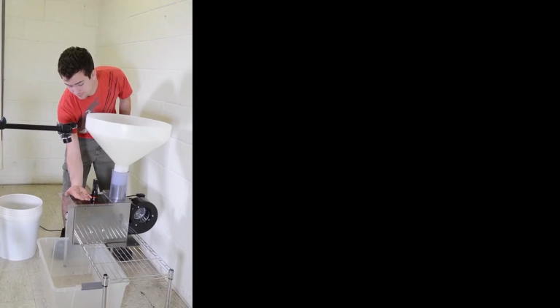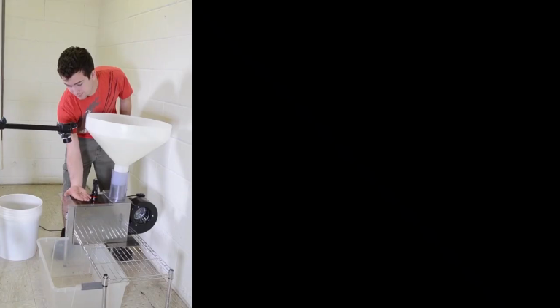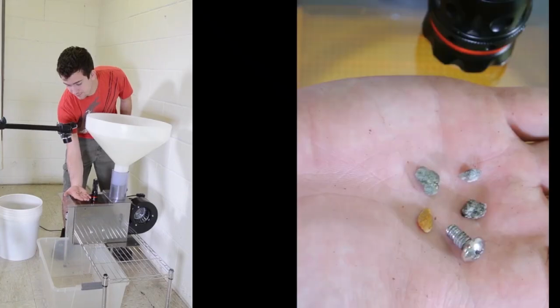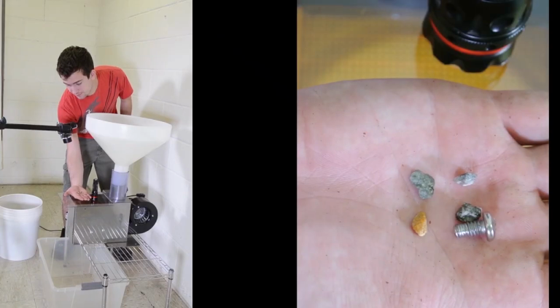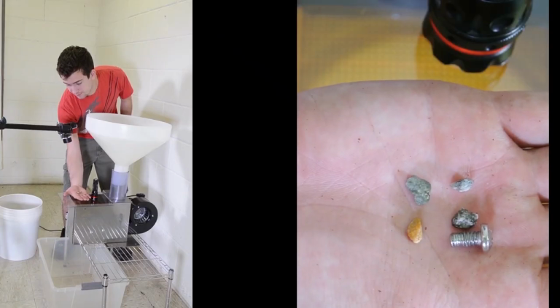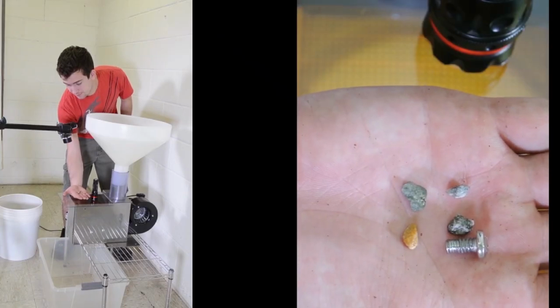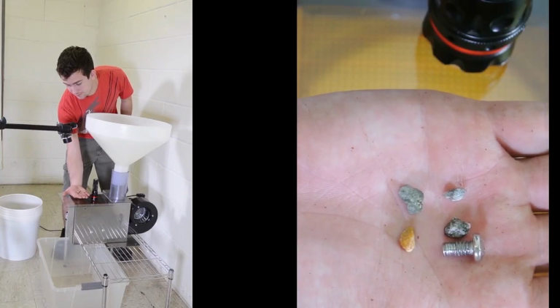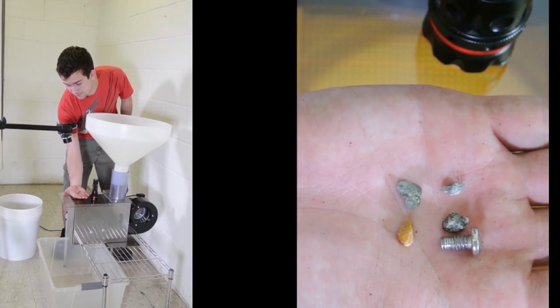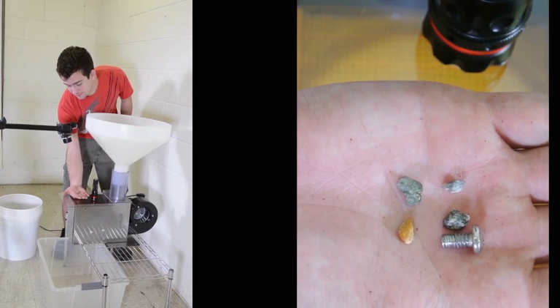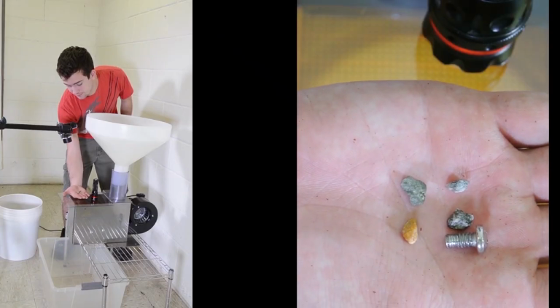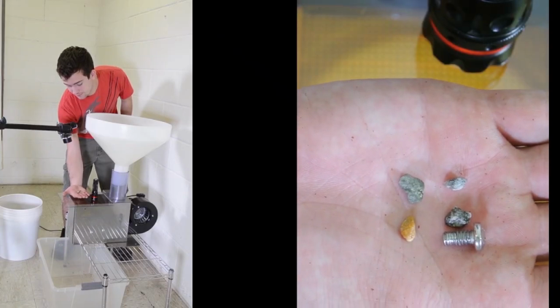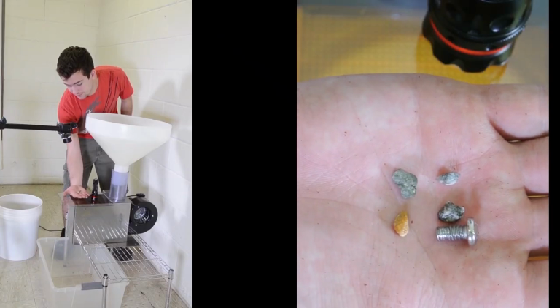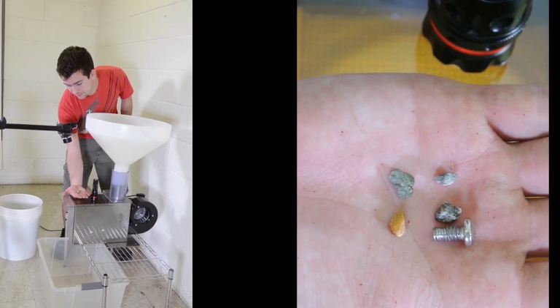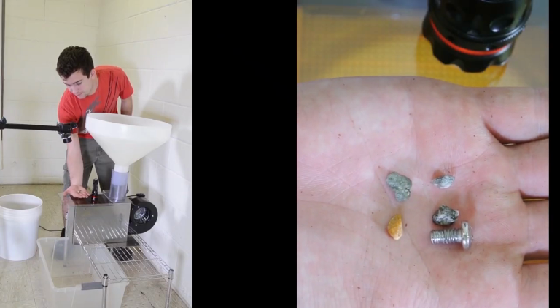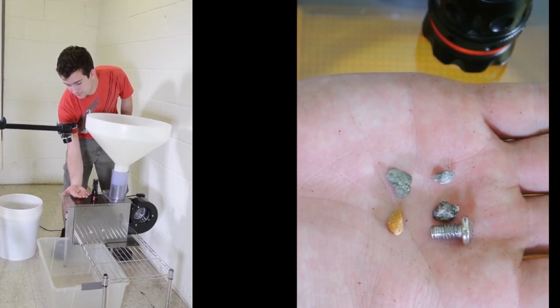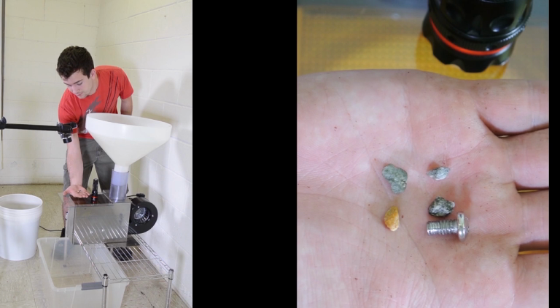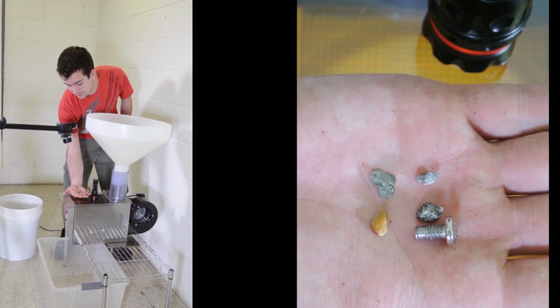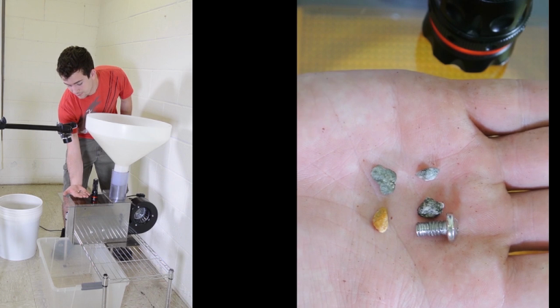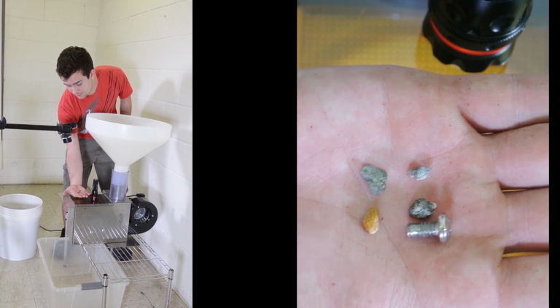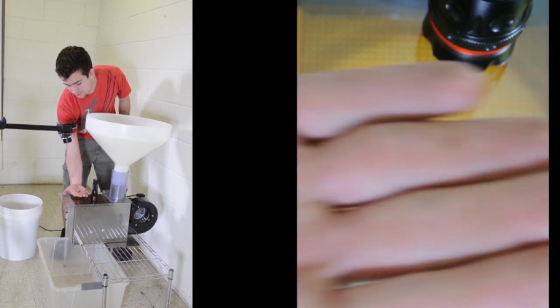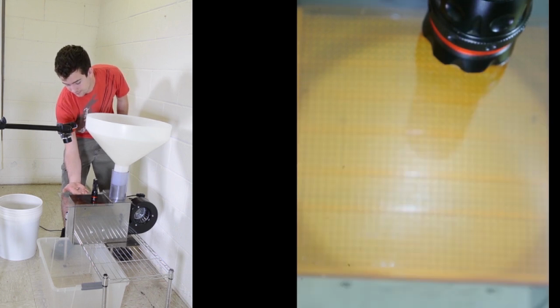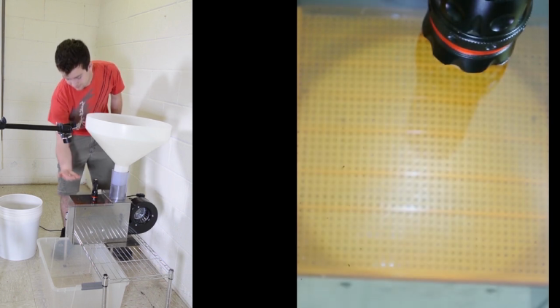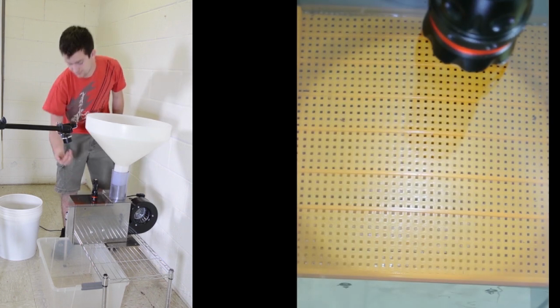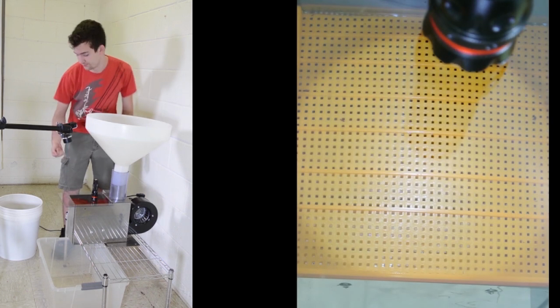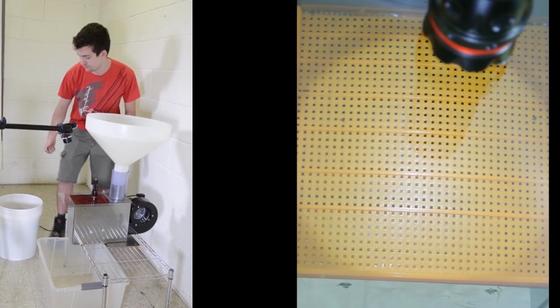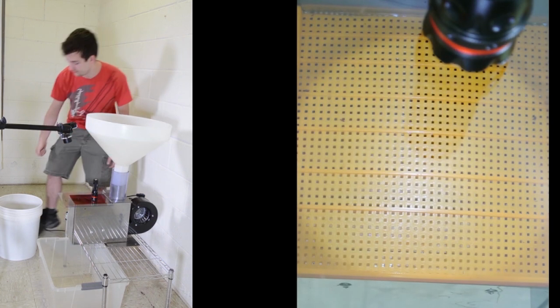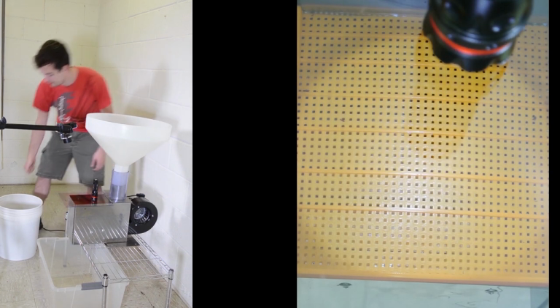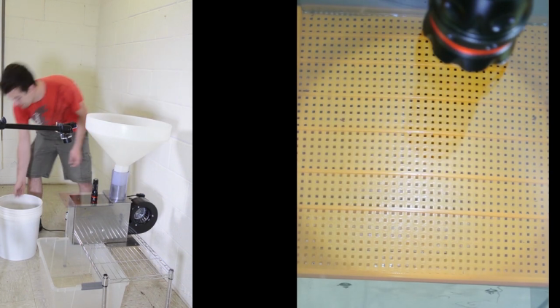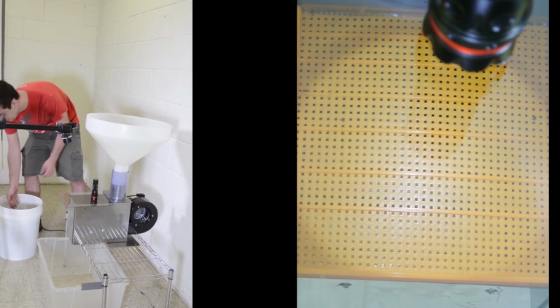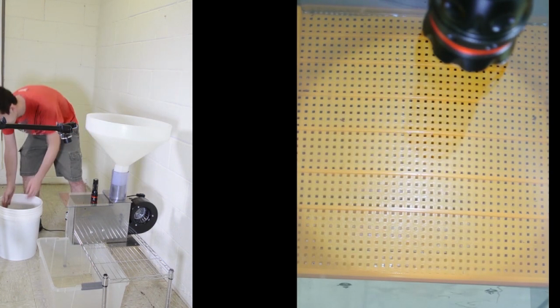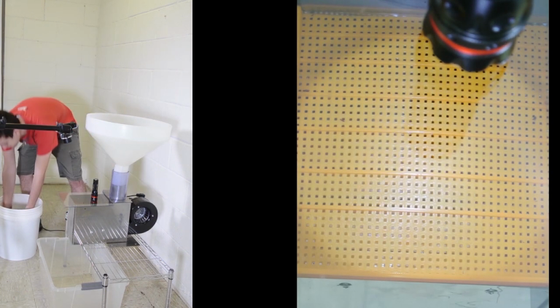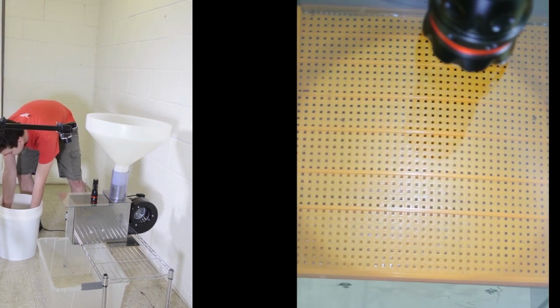This is our engineer, Zach. He is holding several small stones in his hand: three small gray ones and a little quartz one.